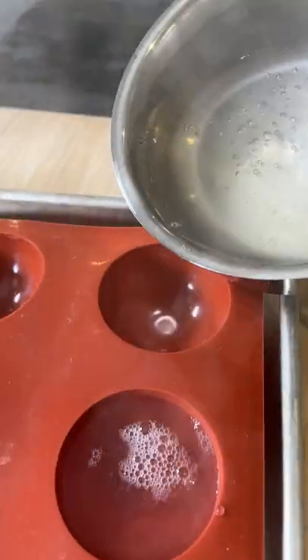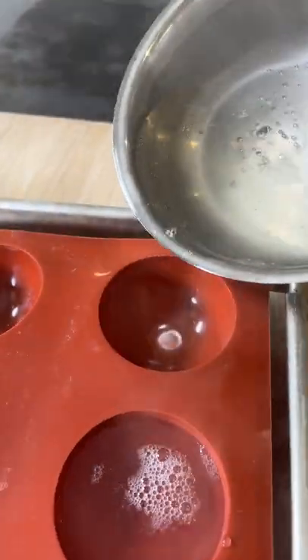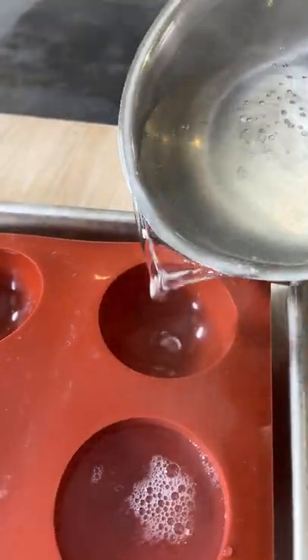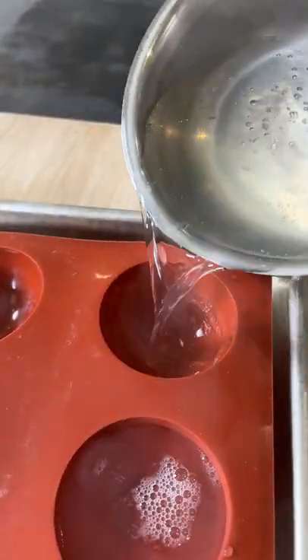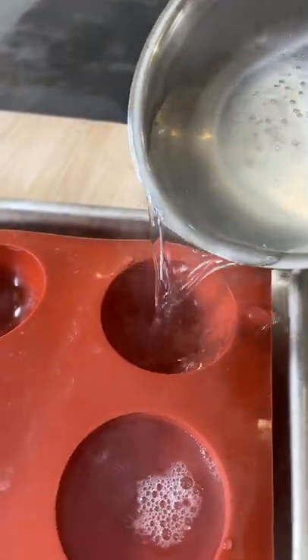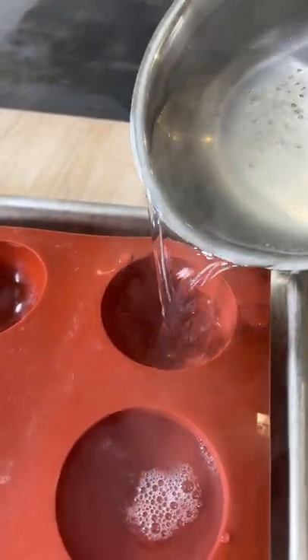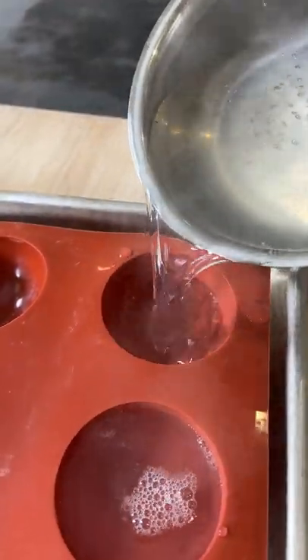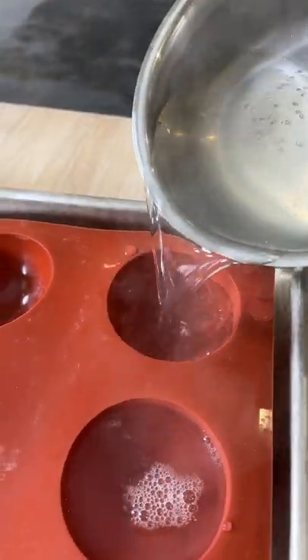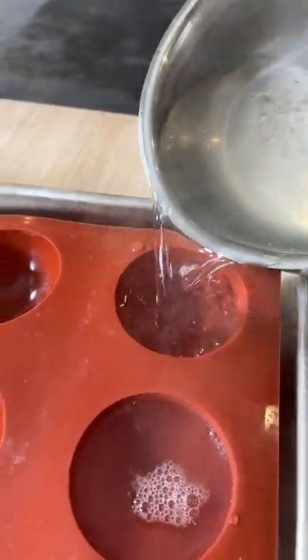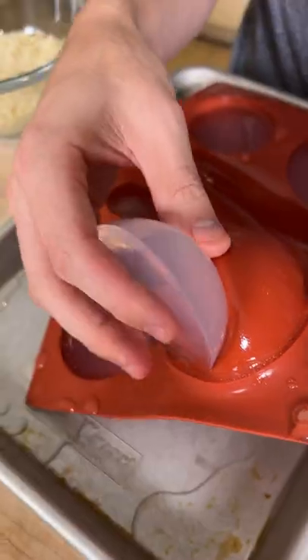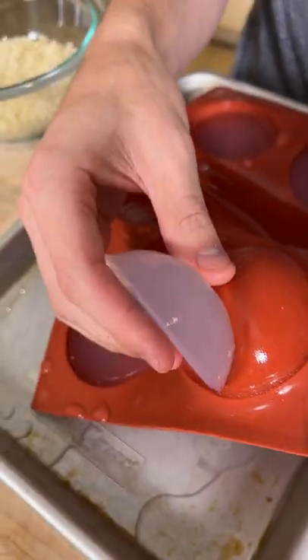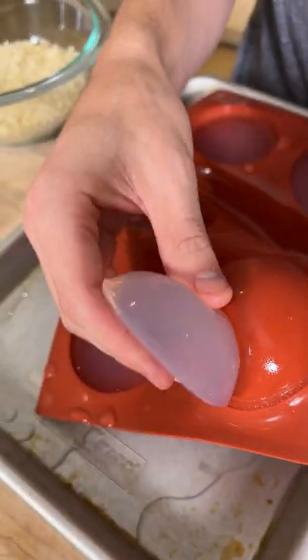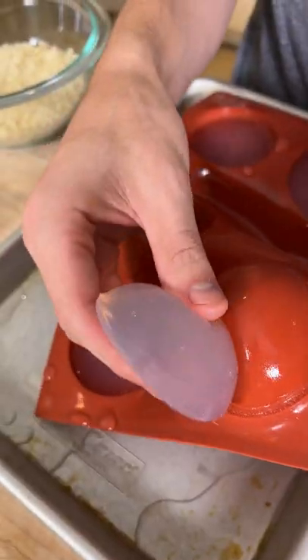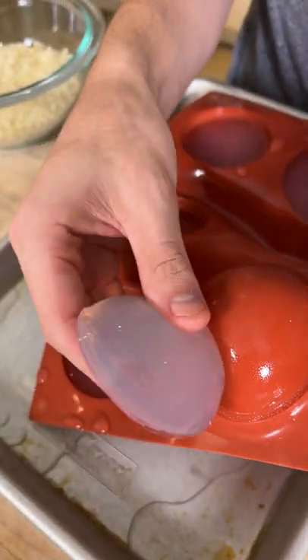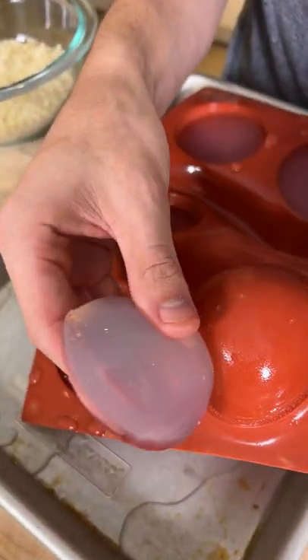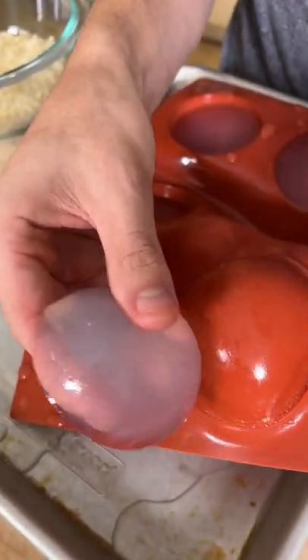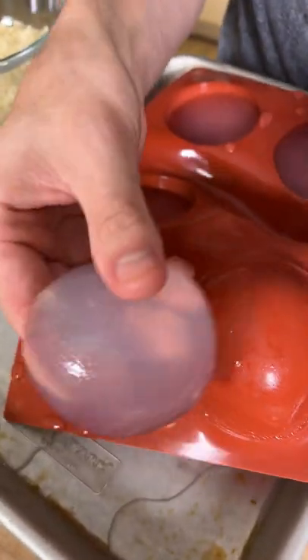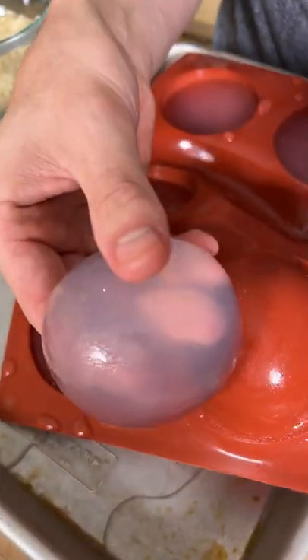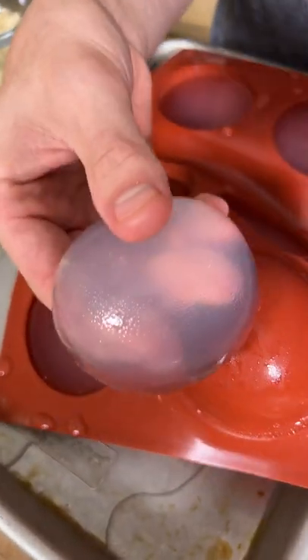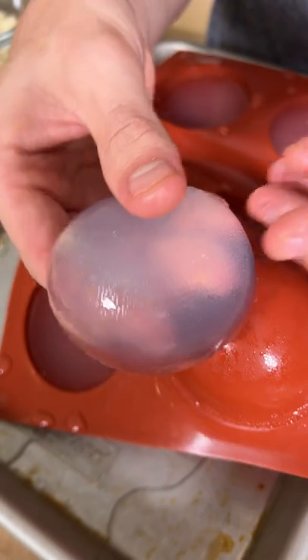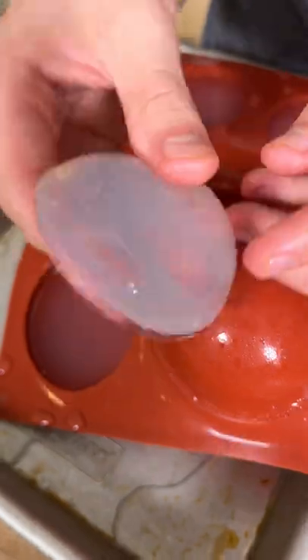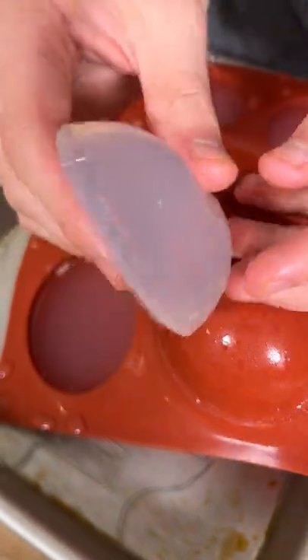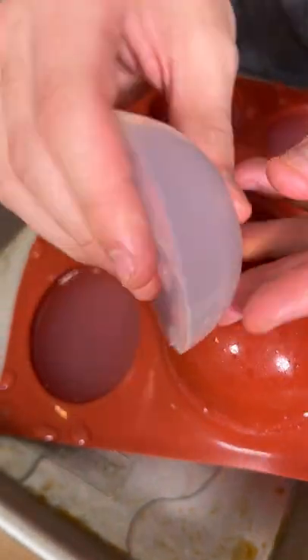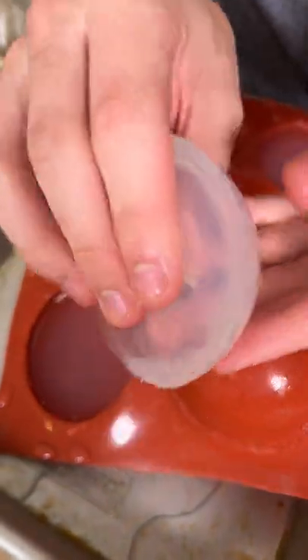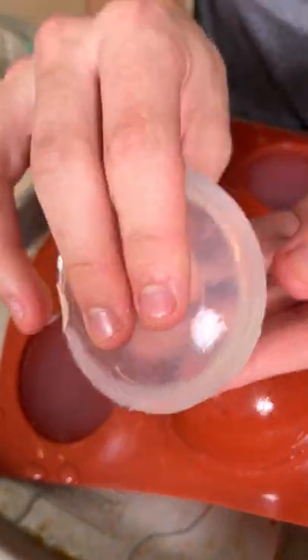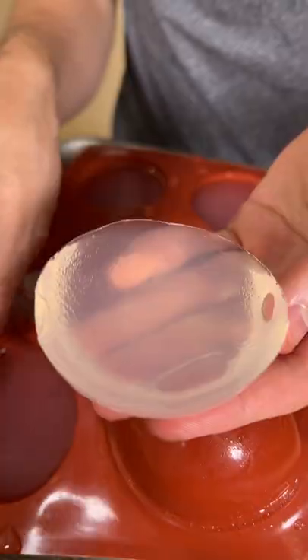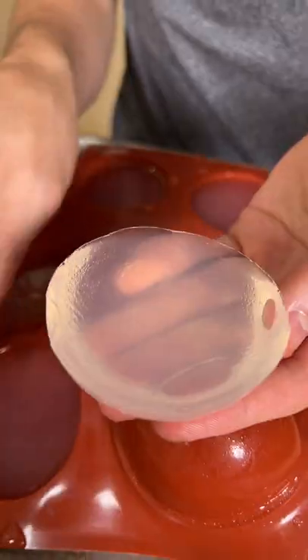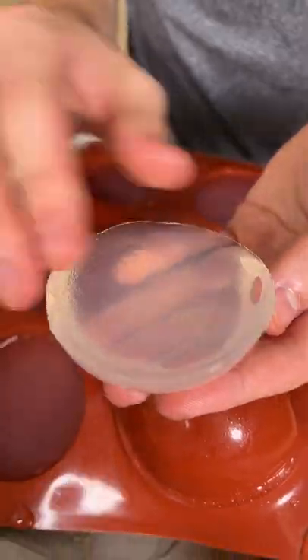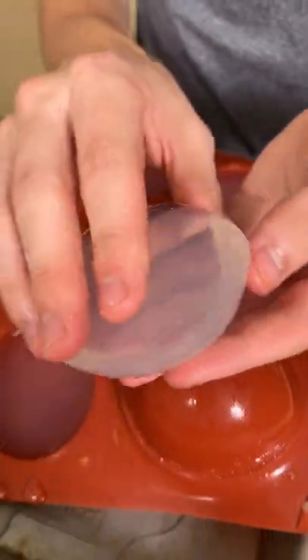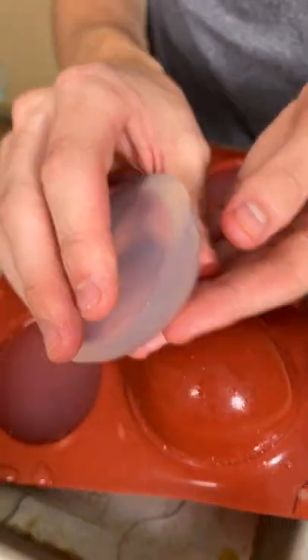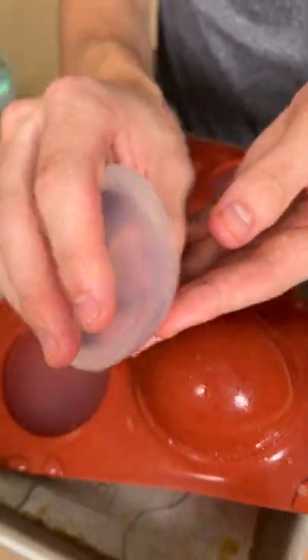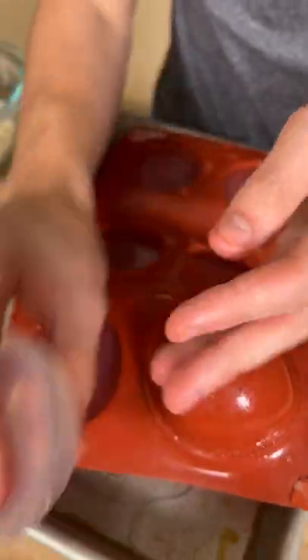Into our mold. Look at that — that water has been turned into this jello consistency.